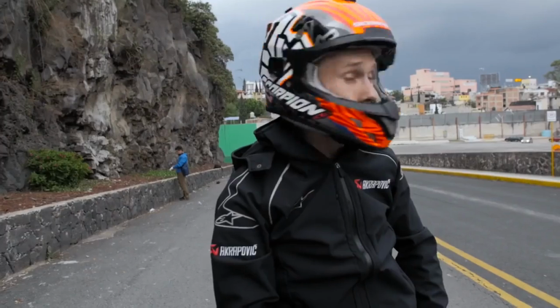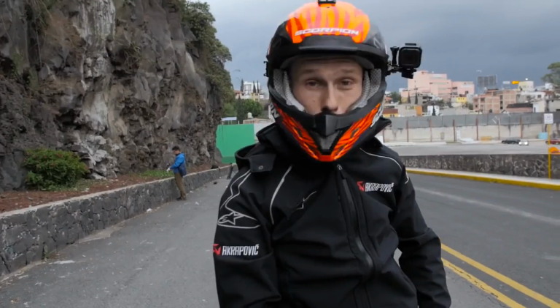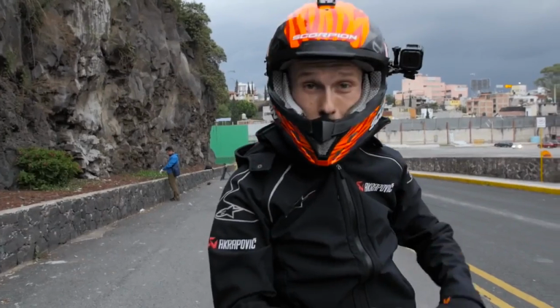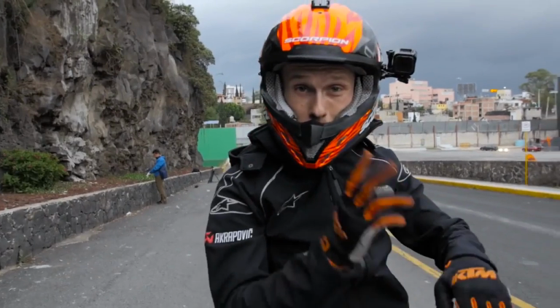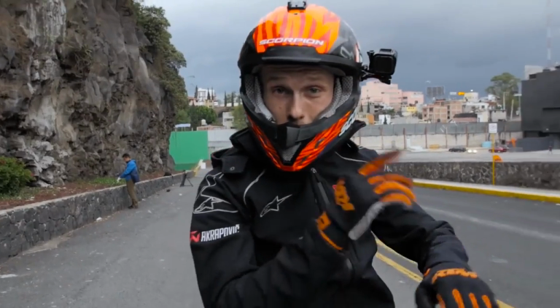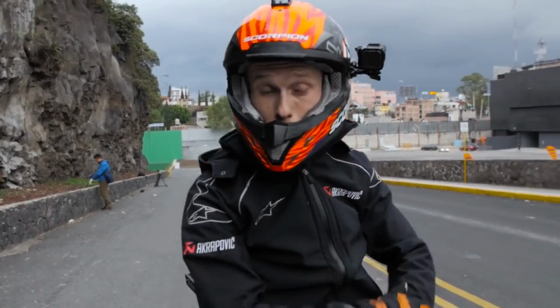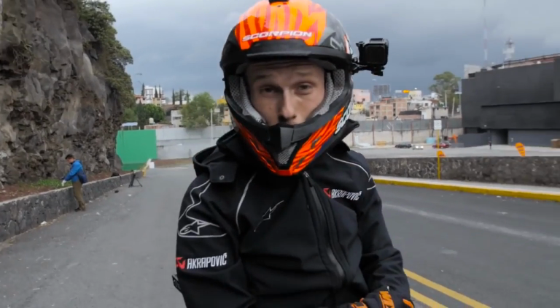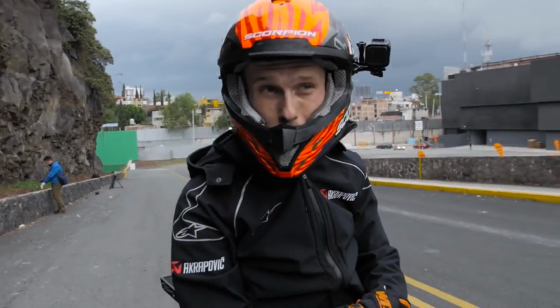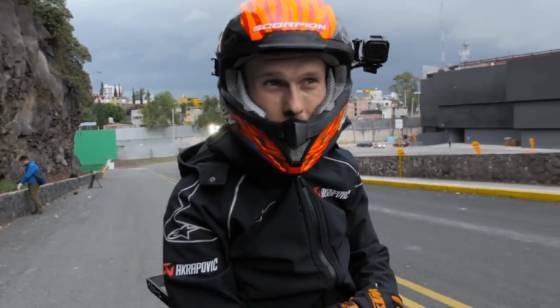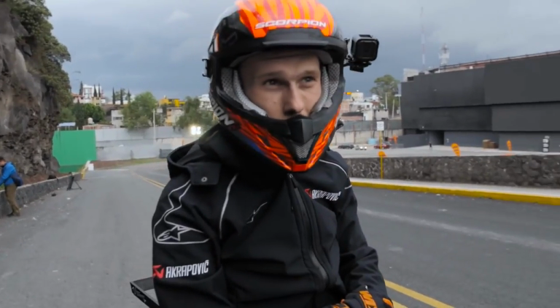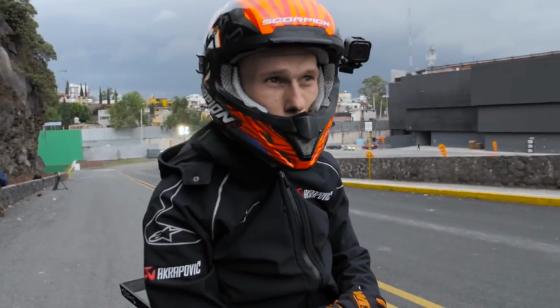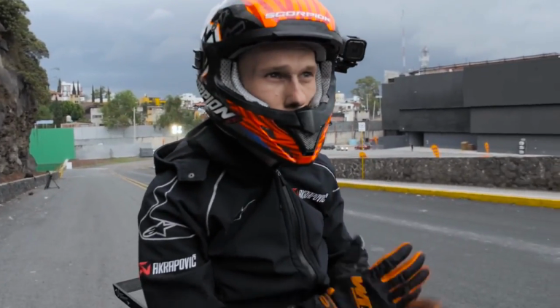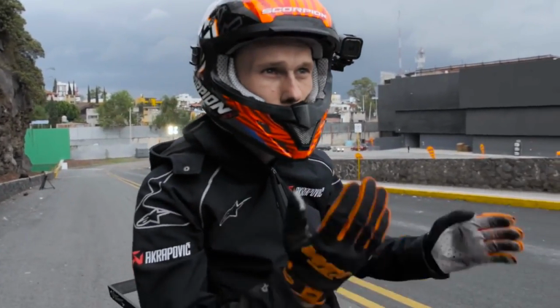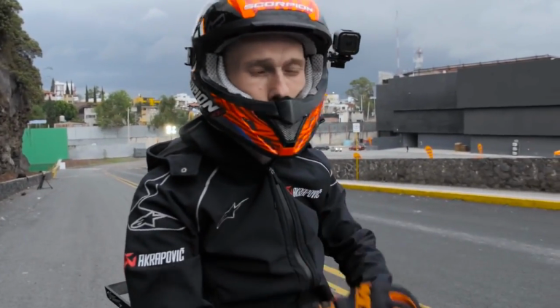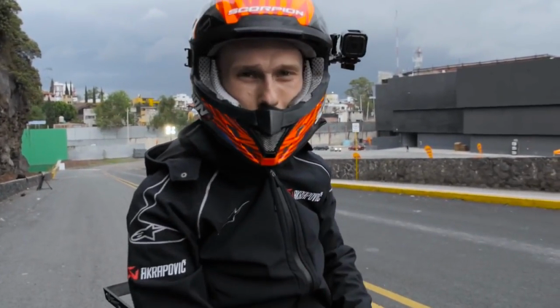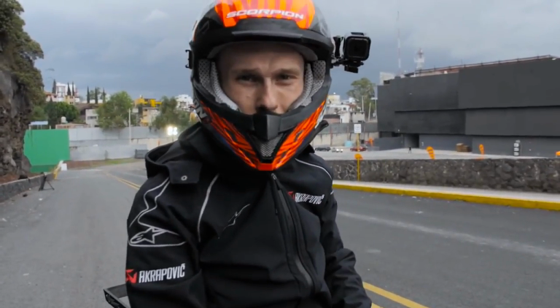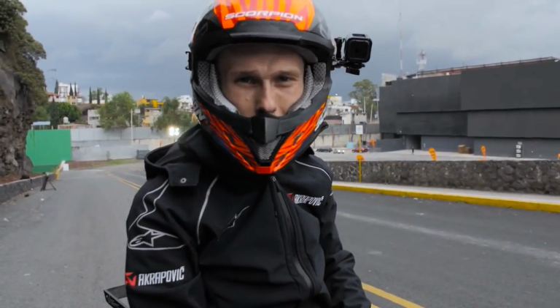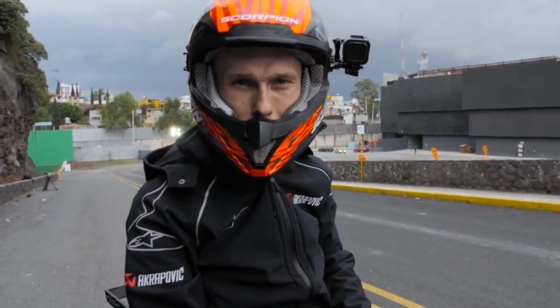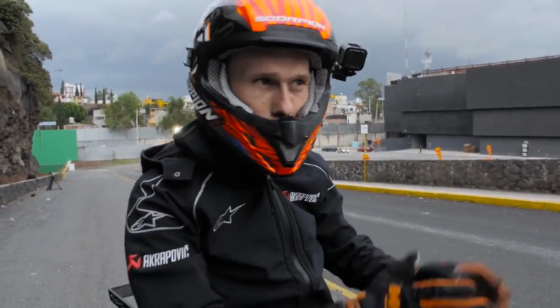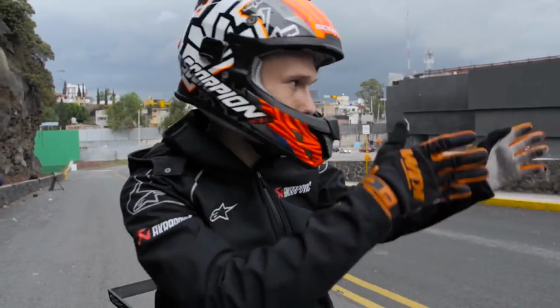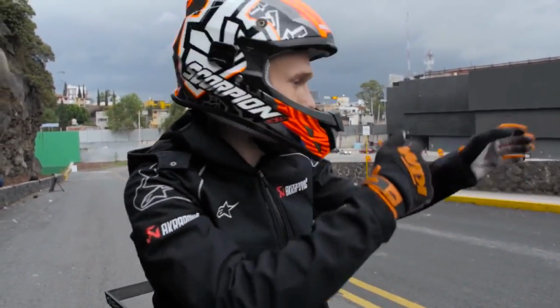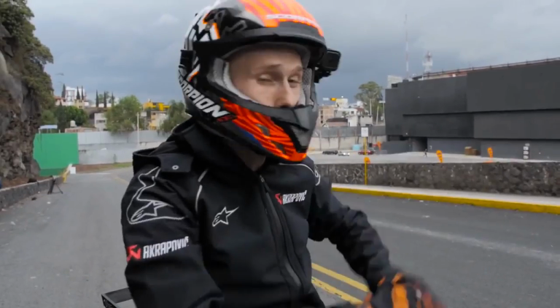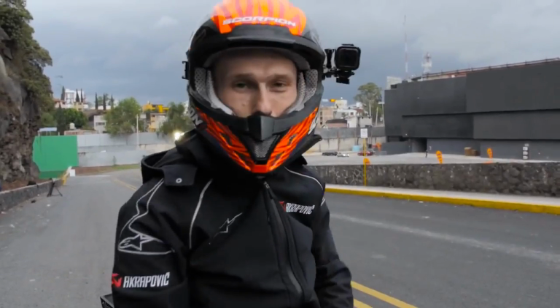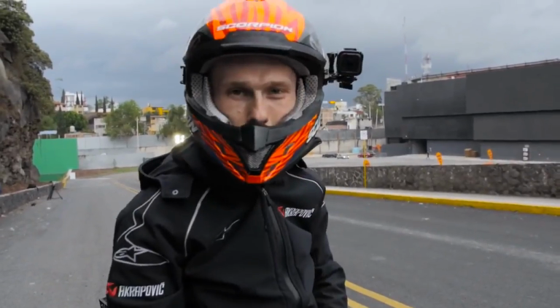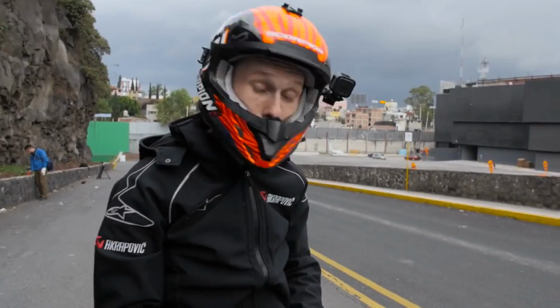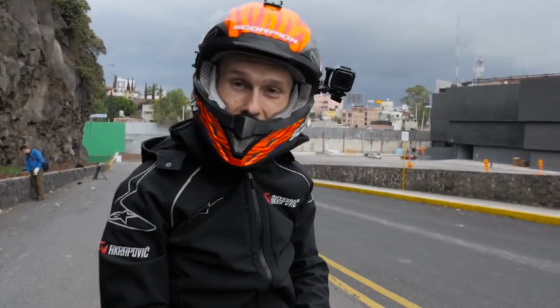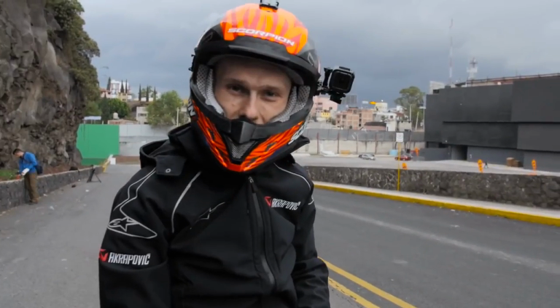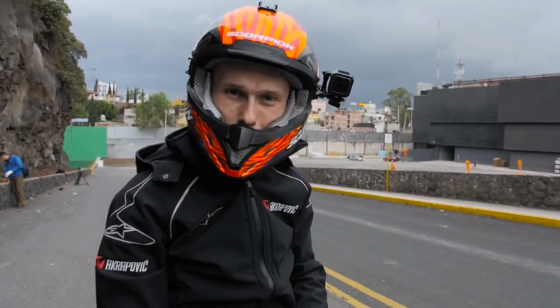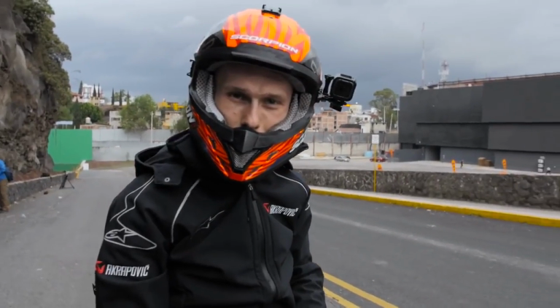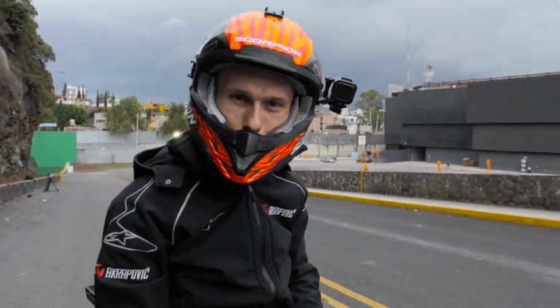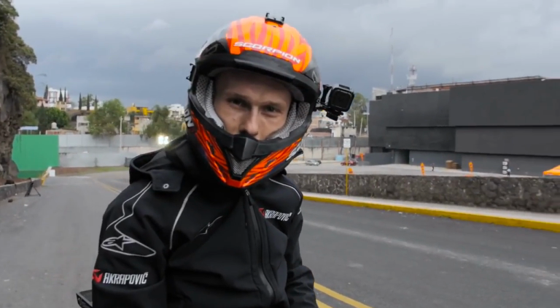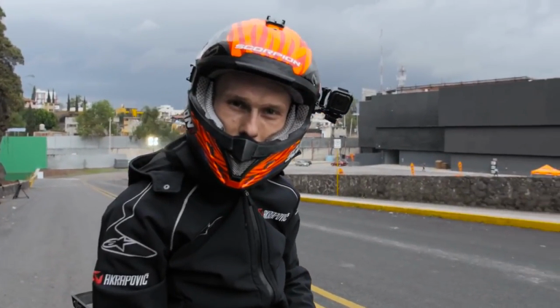We still have two hours to kill, so we found this hill close to the show area, practicing my stop skills.